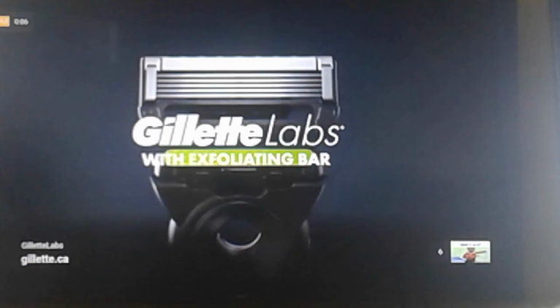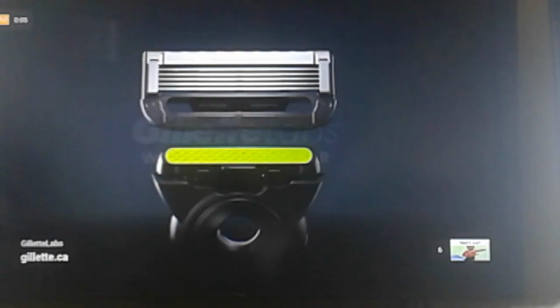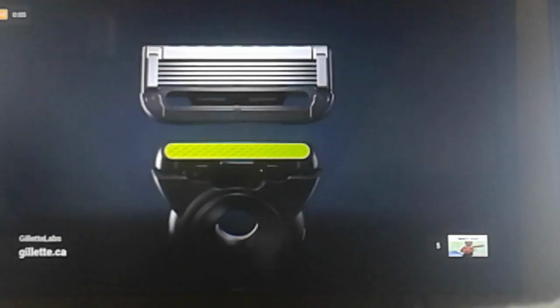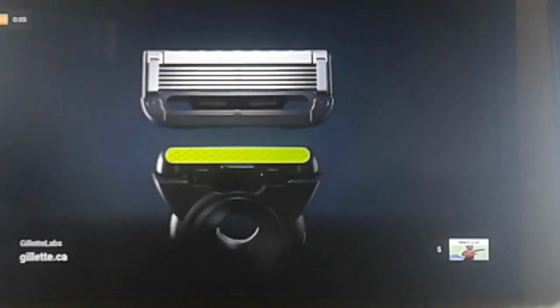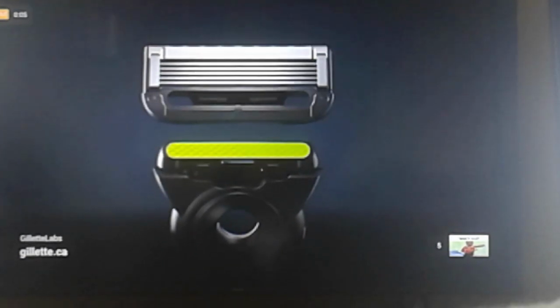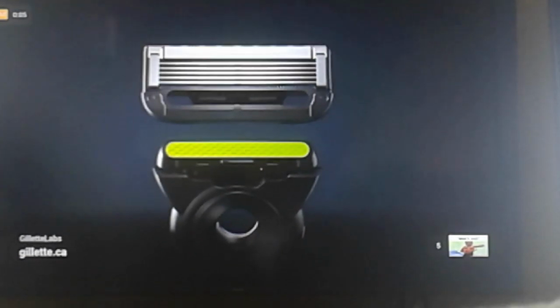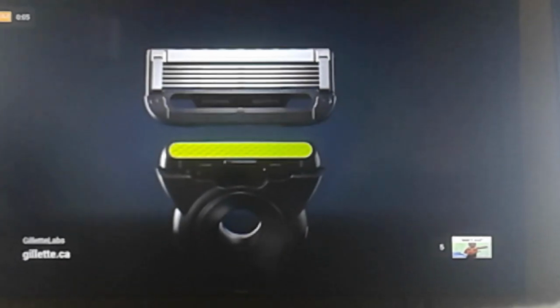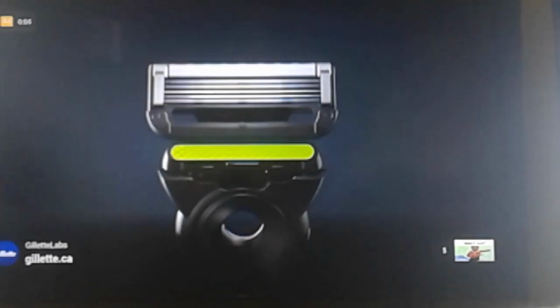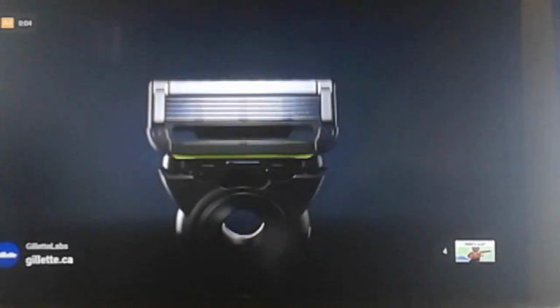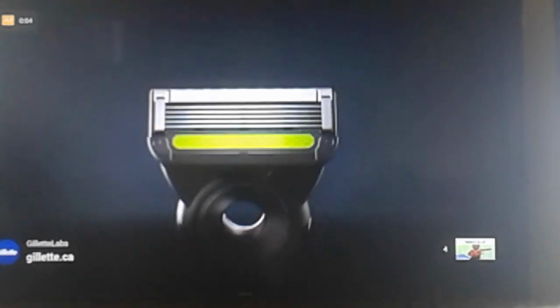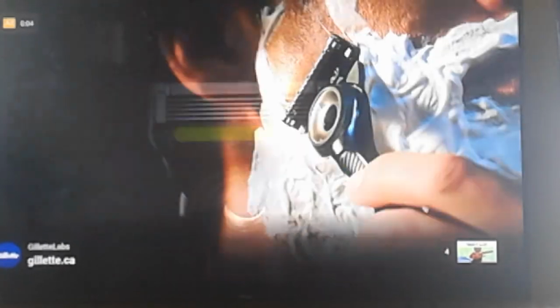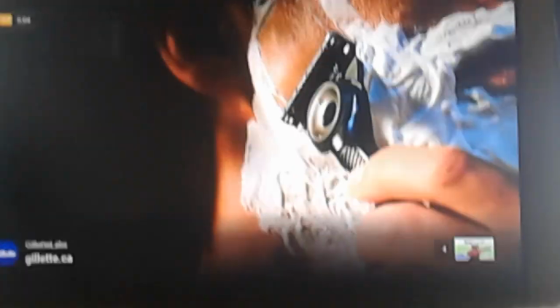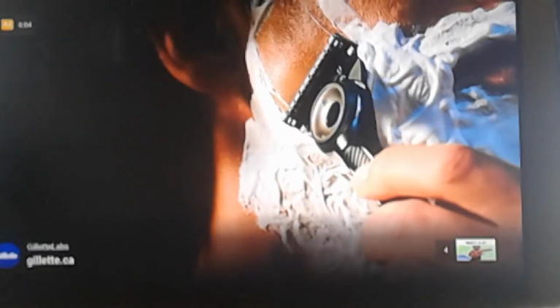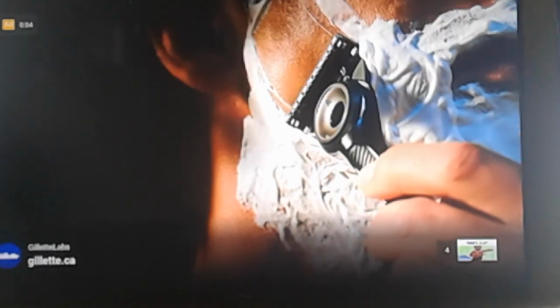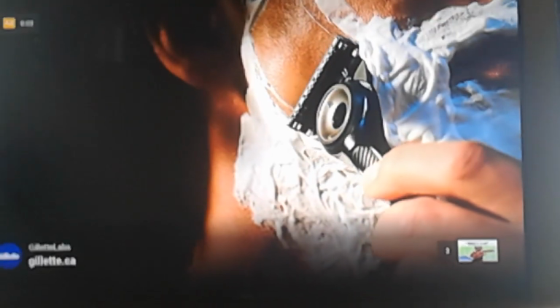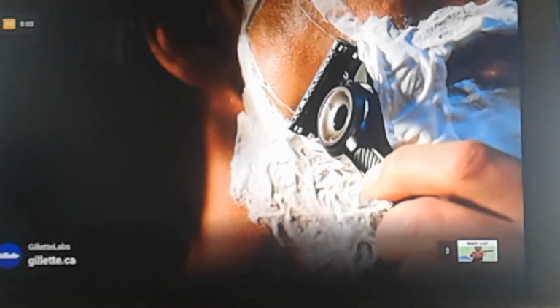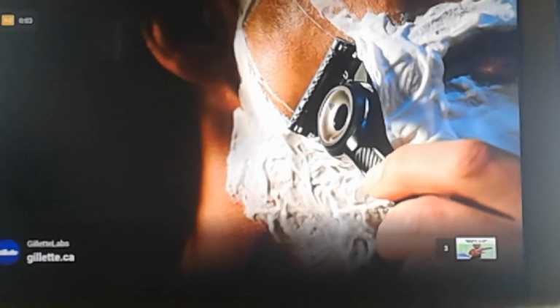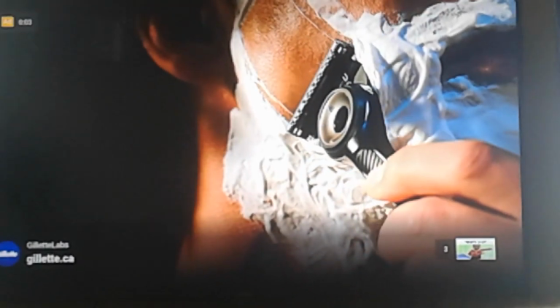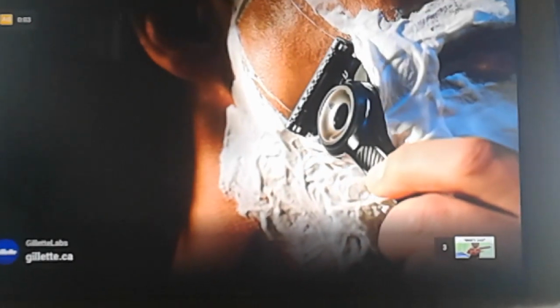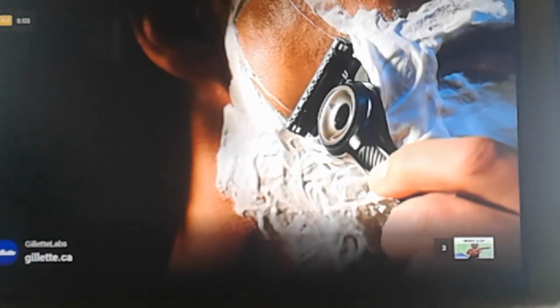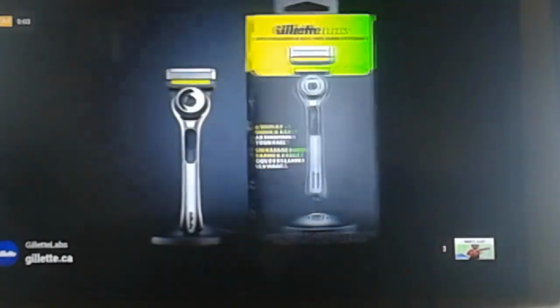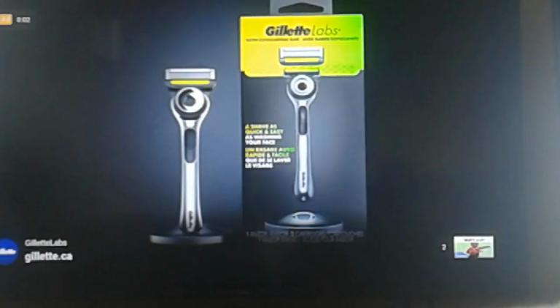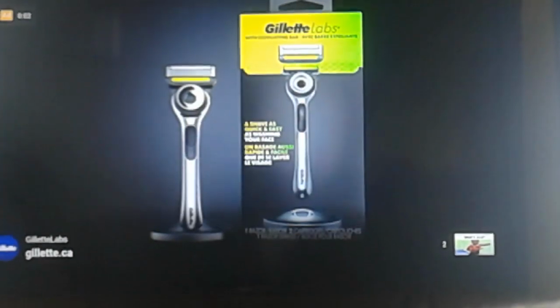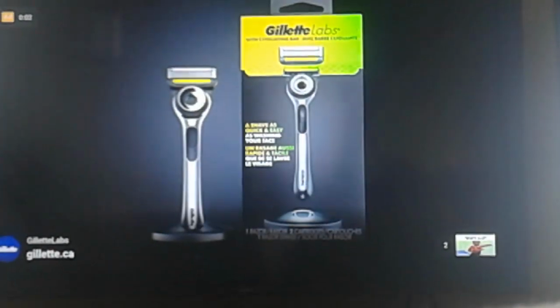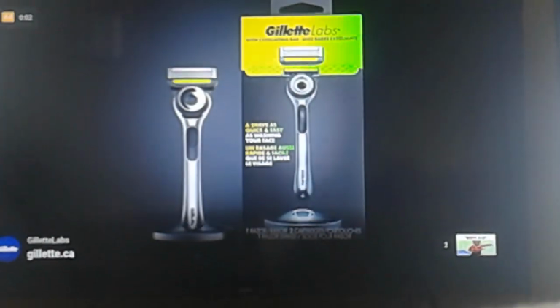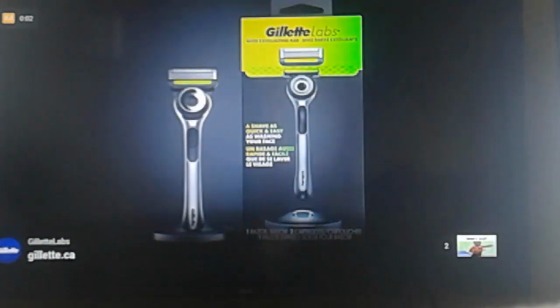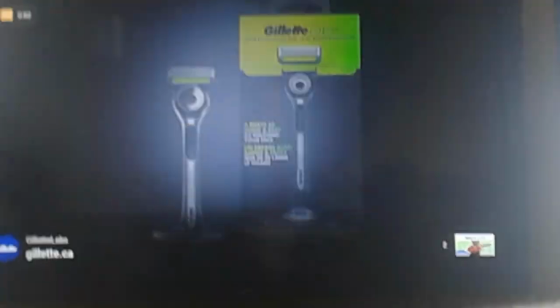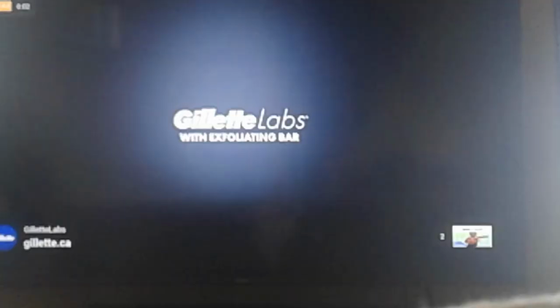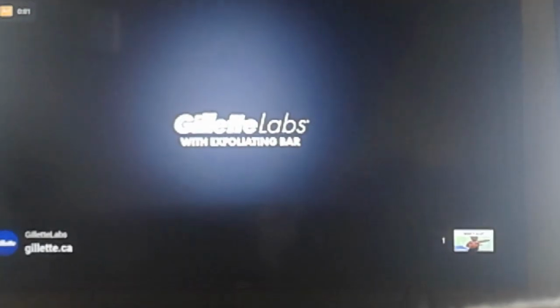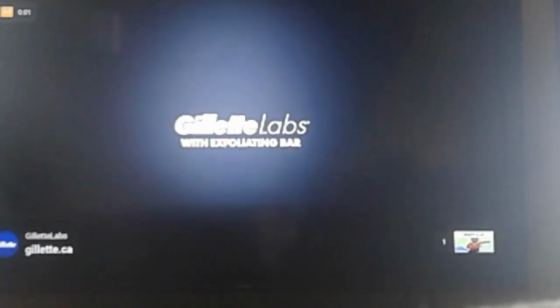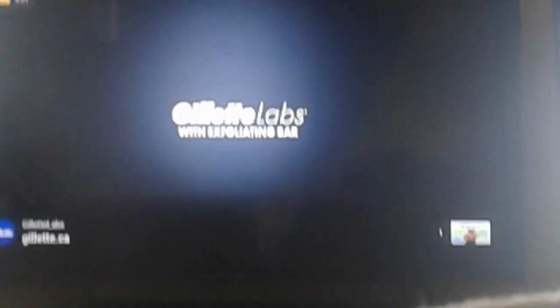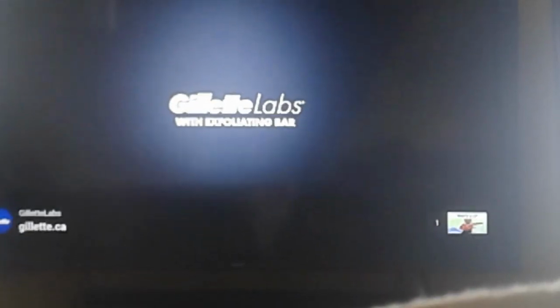The exfoliating bar can find safe and gentle exfoliation into one efficient stroke.